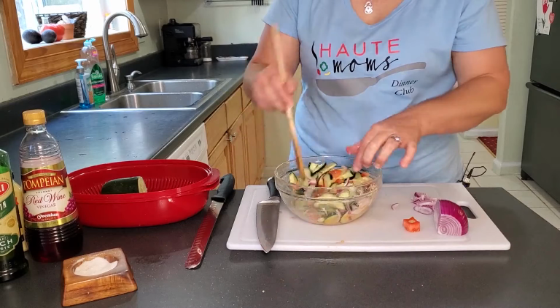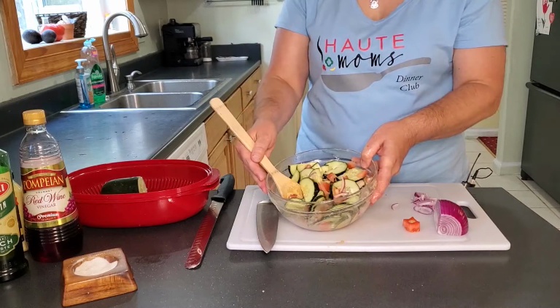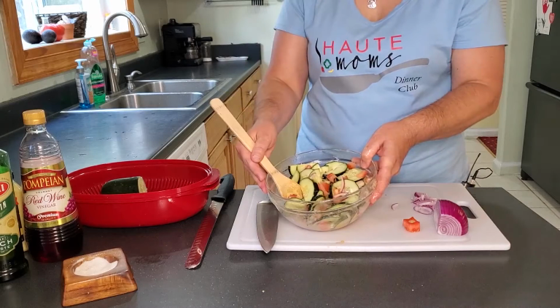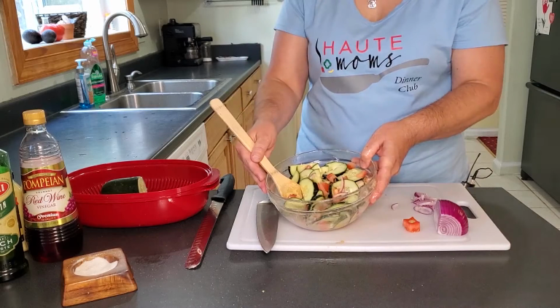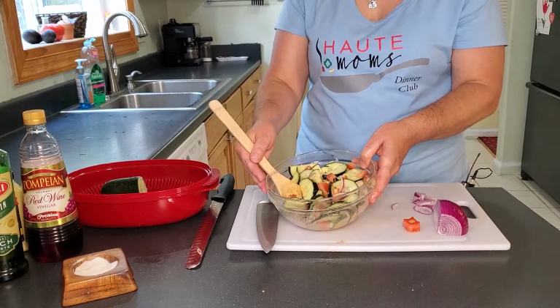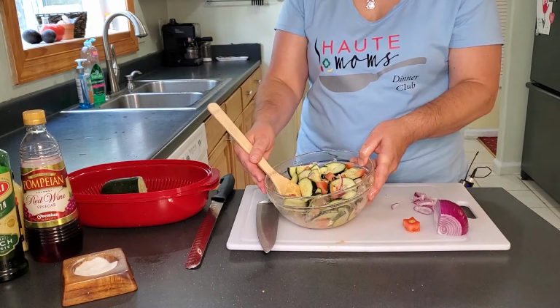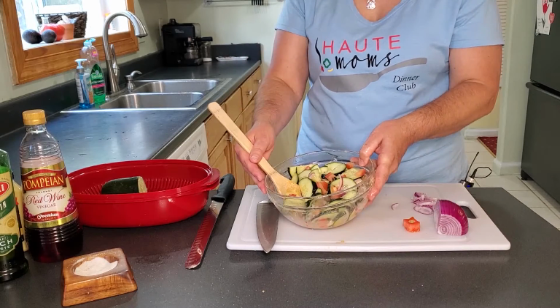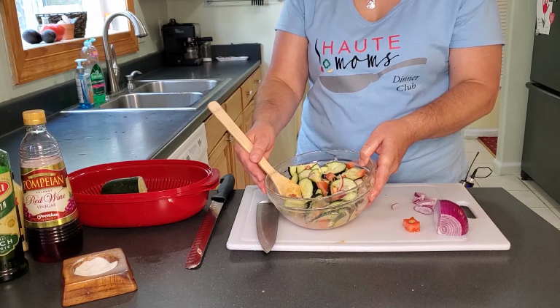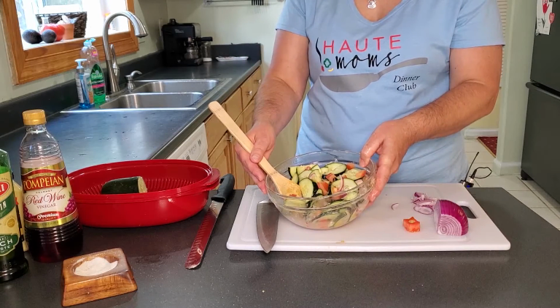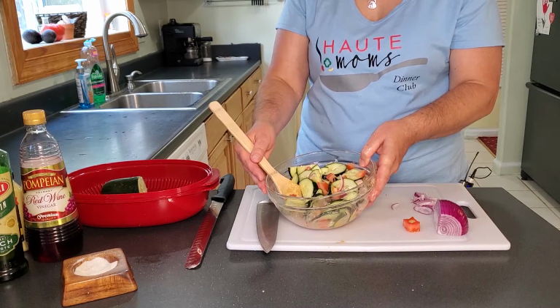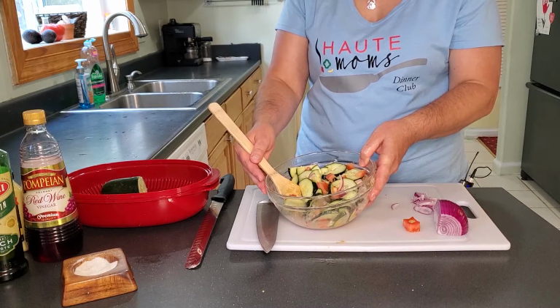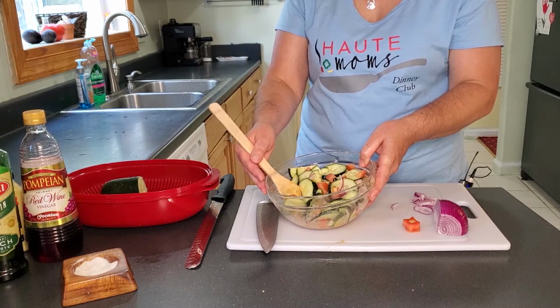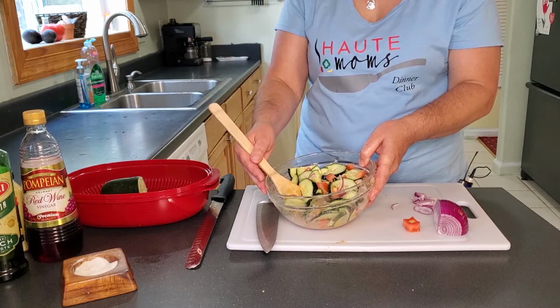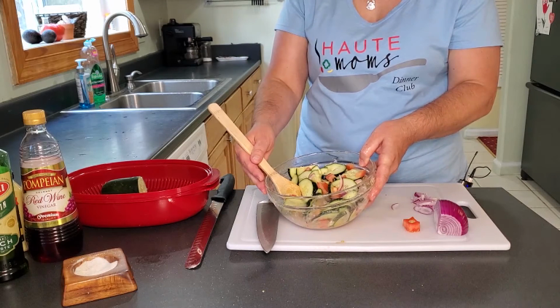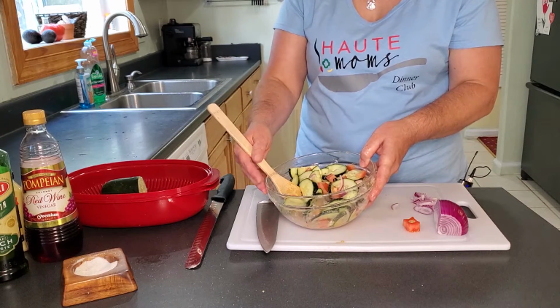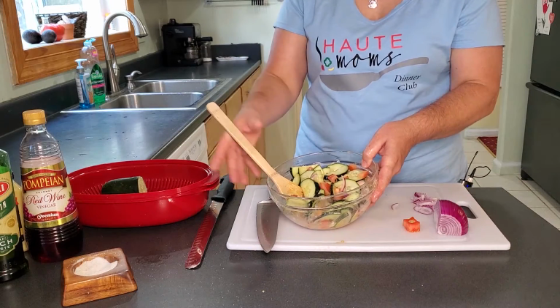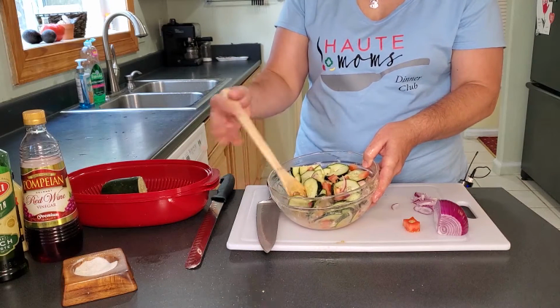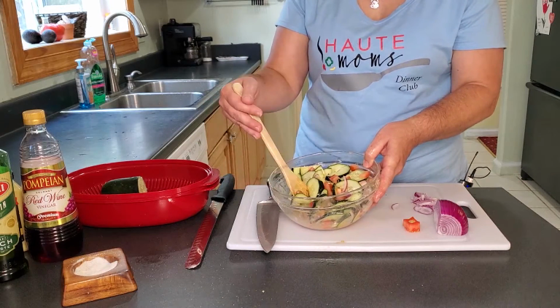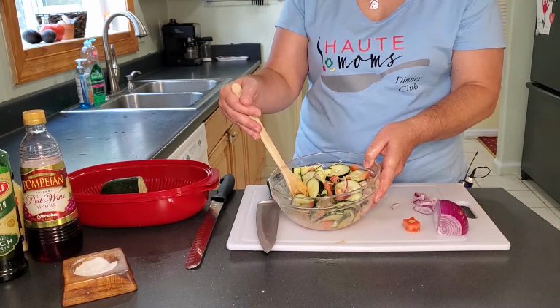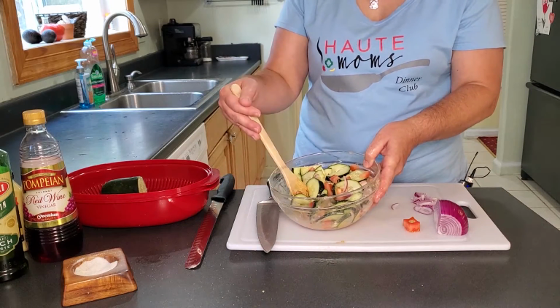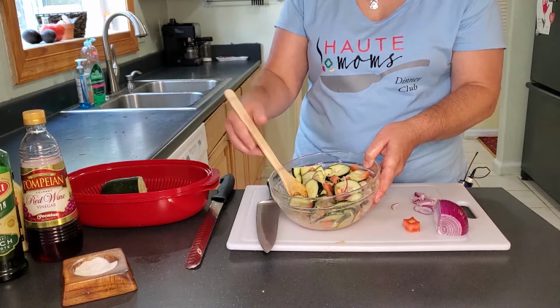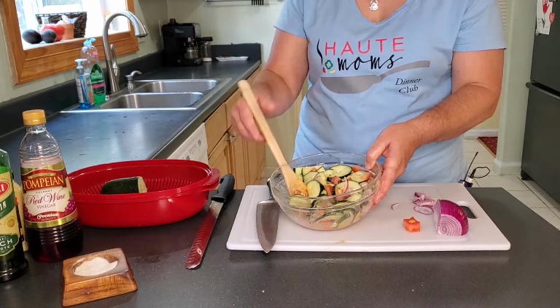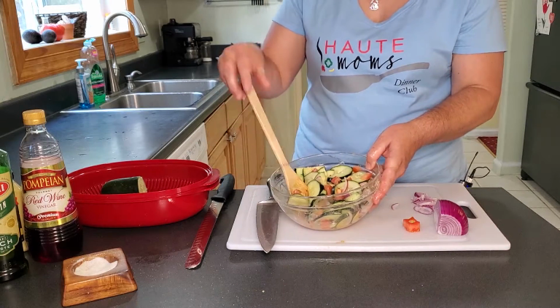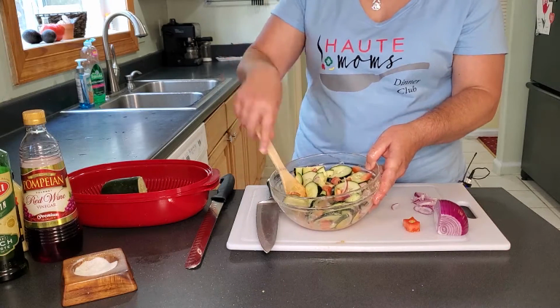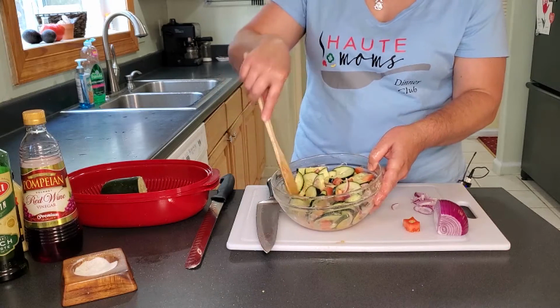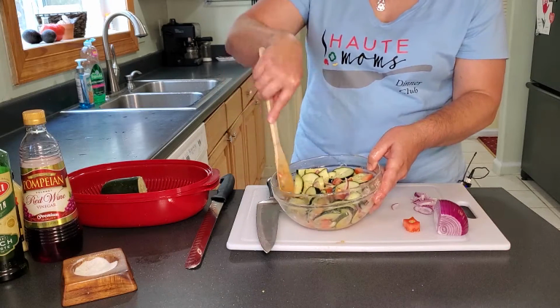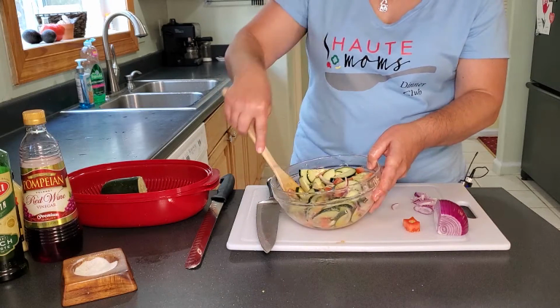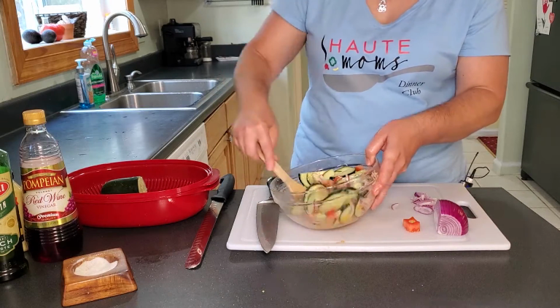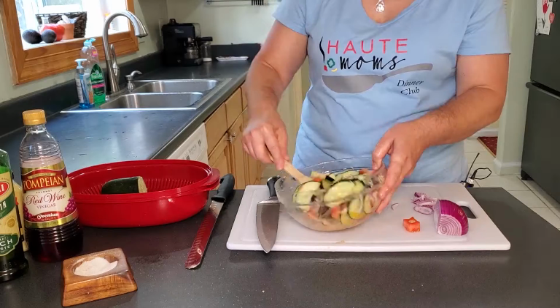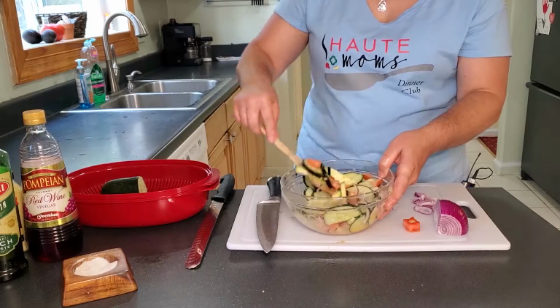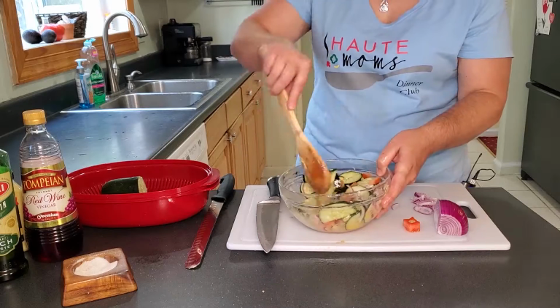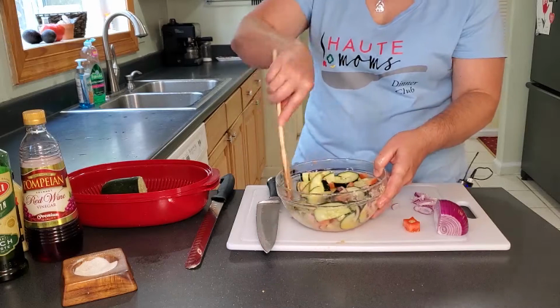I'm going to let that sit. While we get the rest of the stuff ready, we'll toss it one more time and it'll be ready to go.